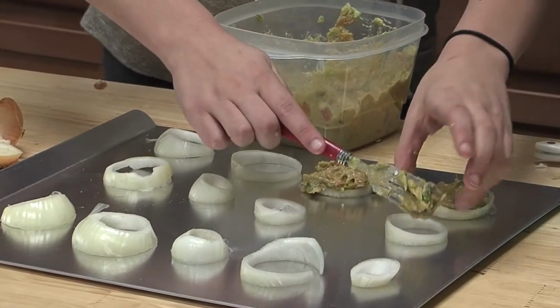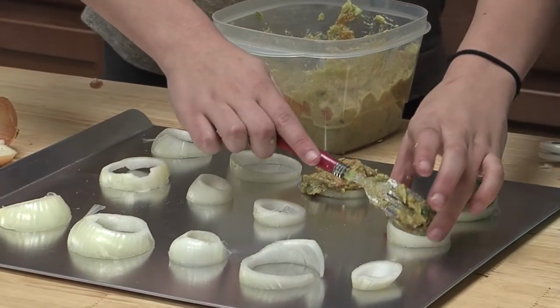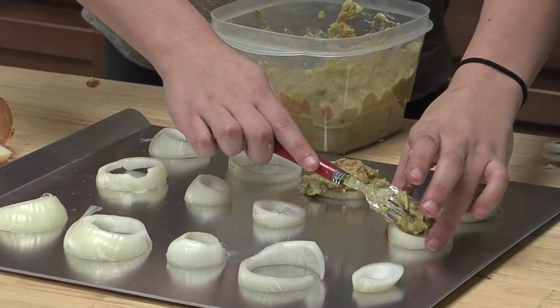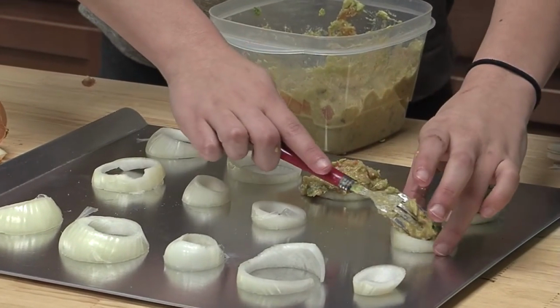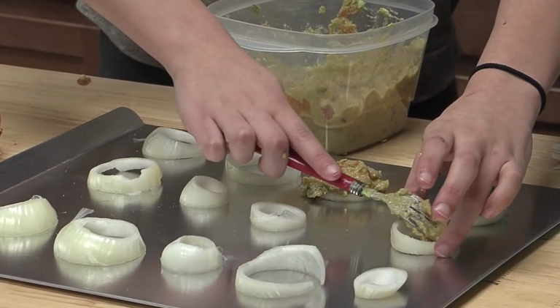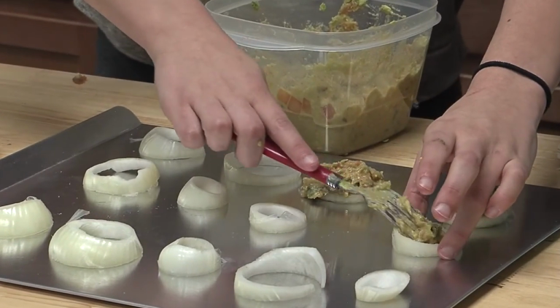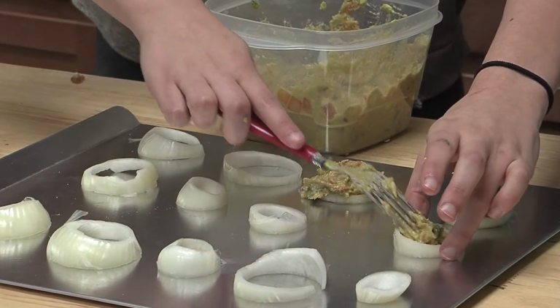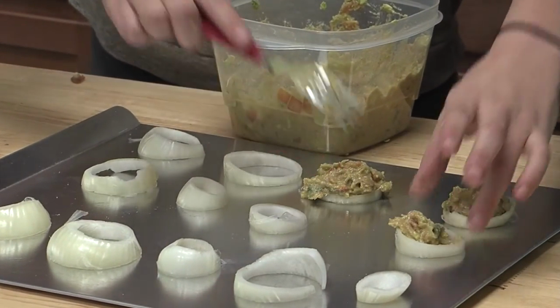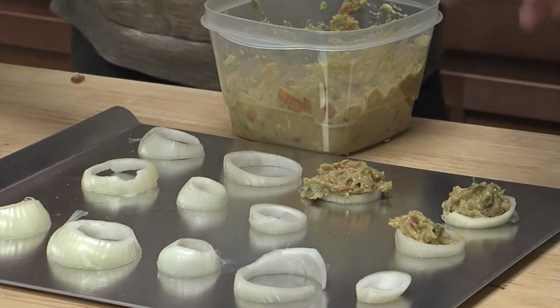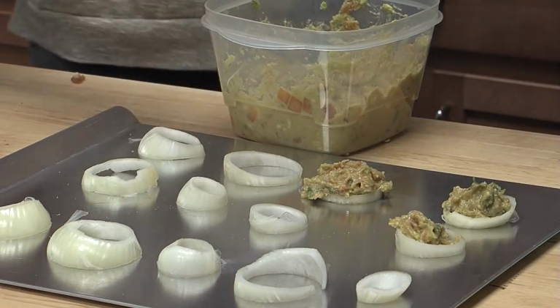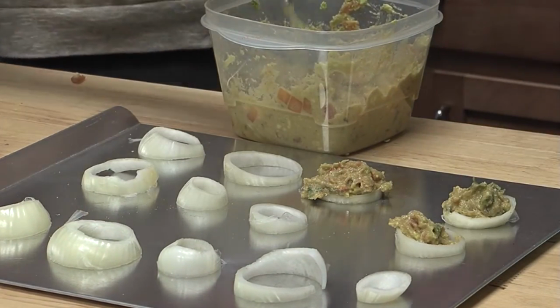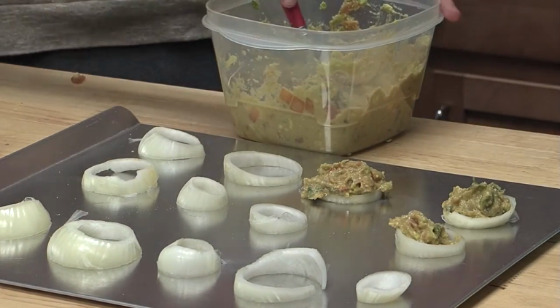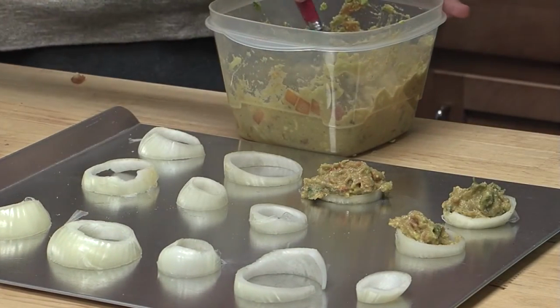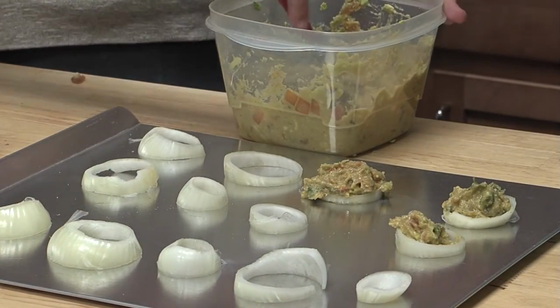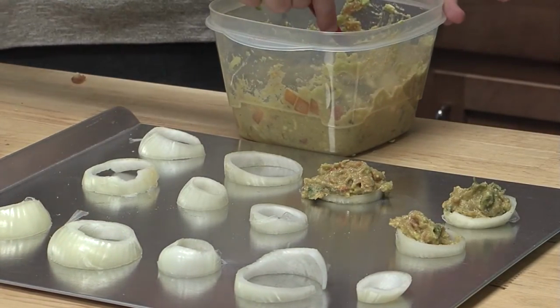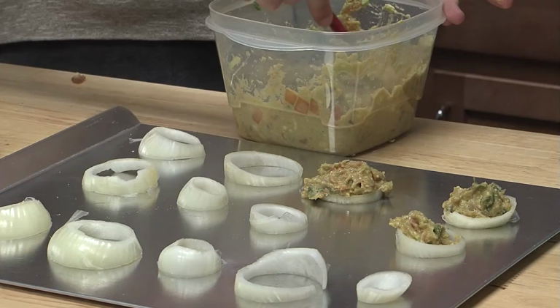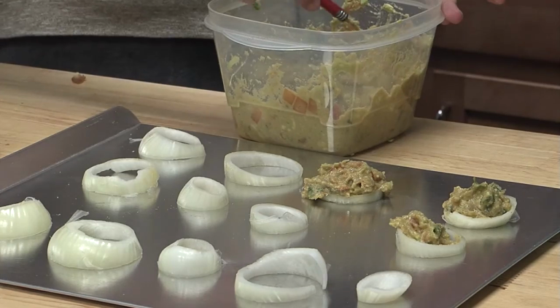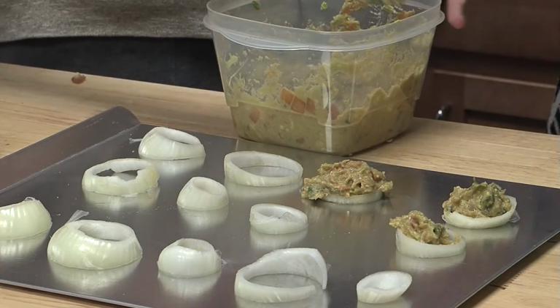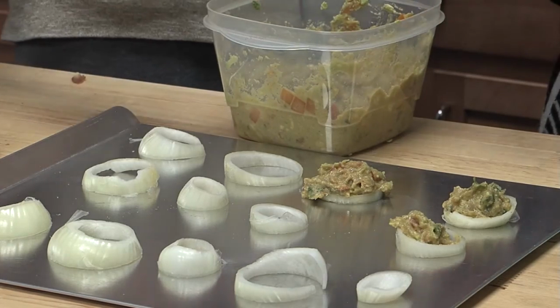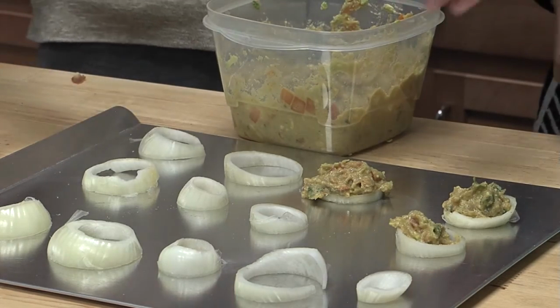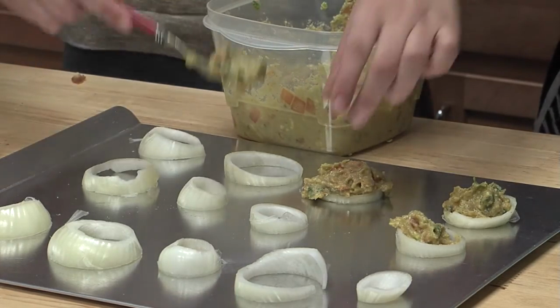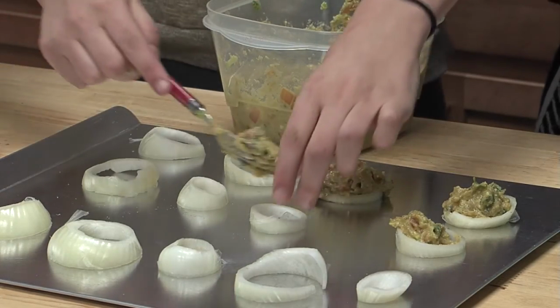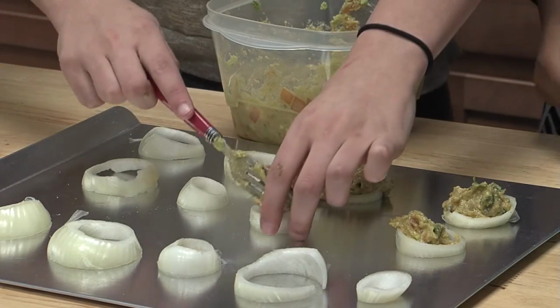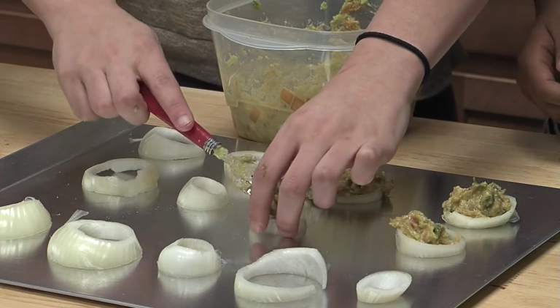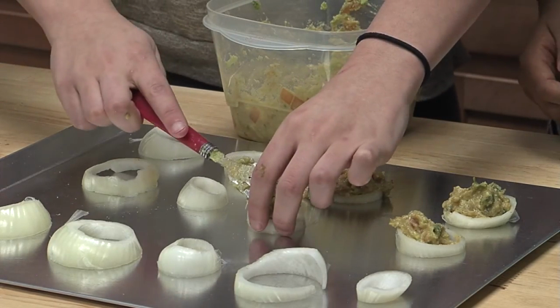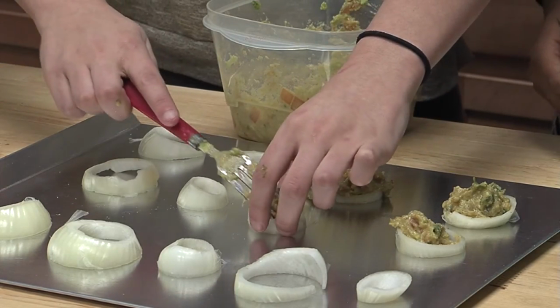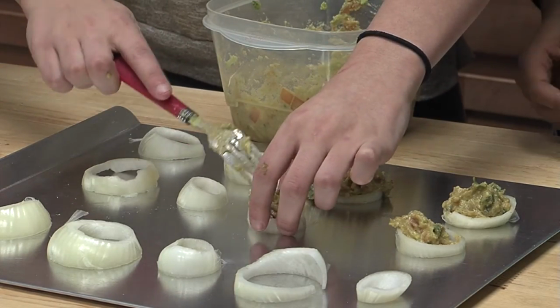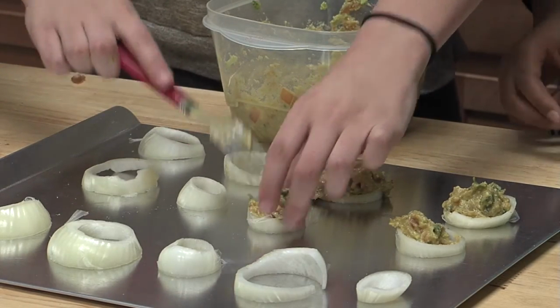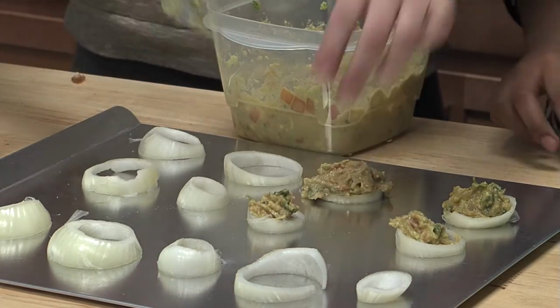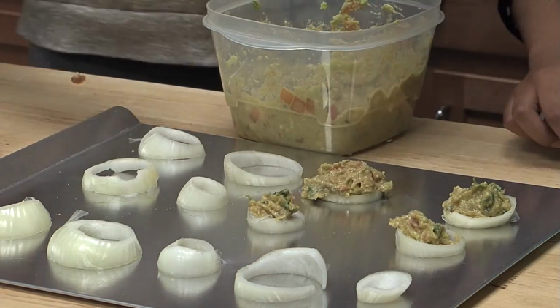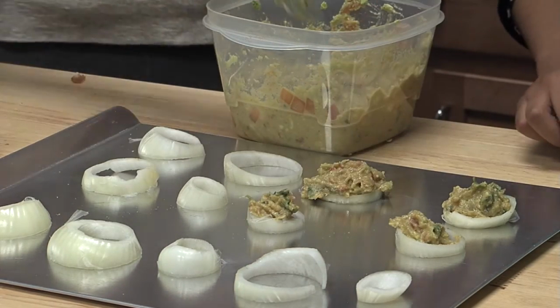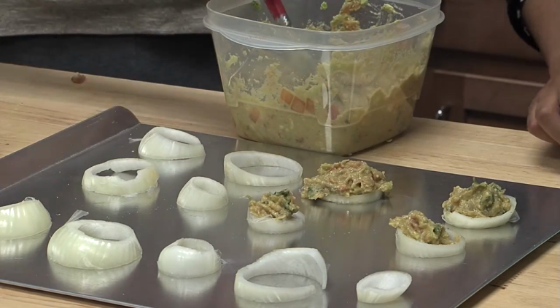I'm surprised you're not crying. Yeah, I wonder why. I have contacts in too, so I don't know why it's not affecting me.